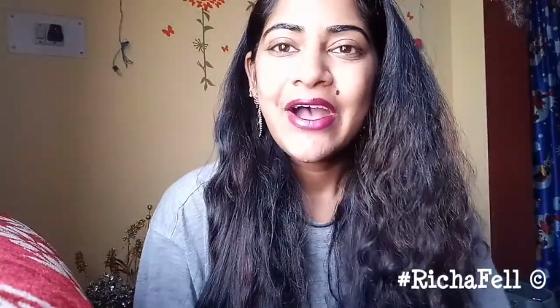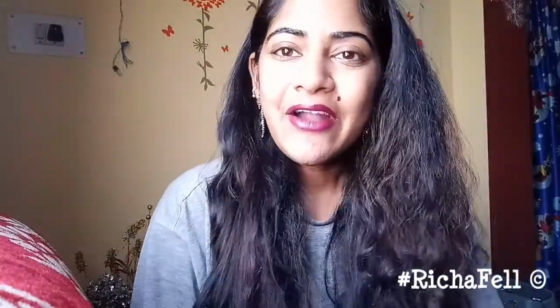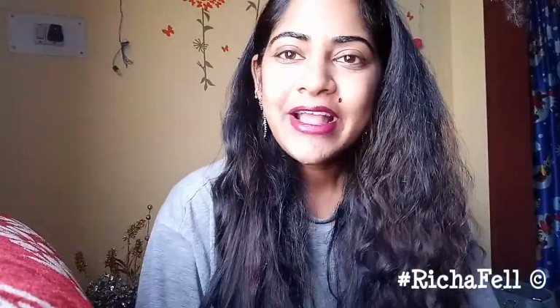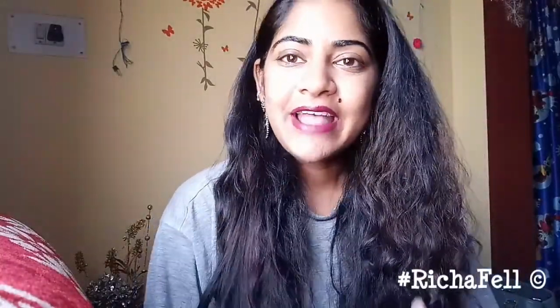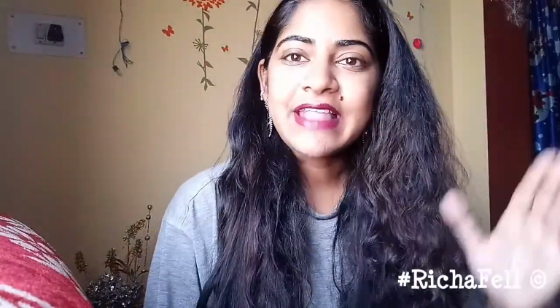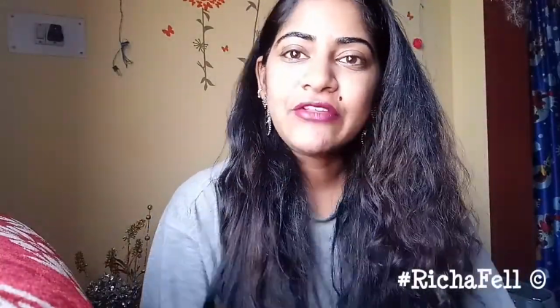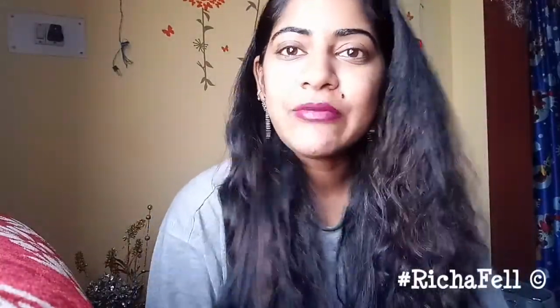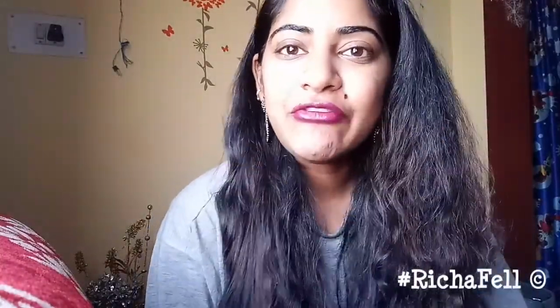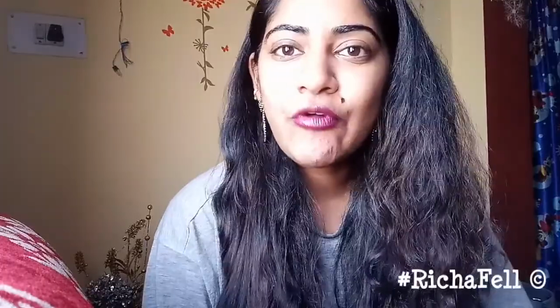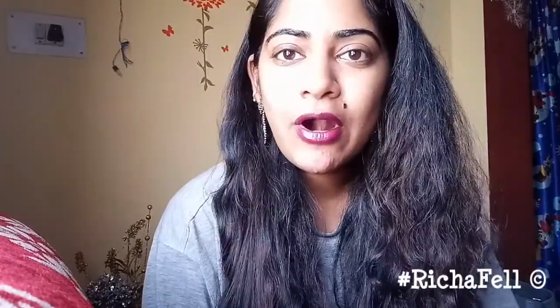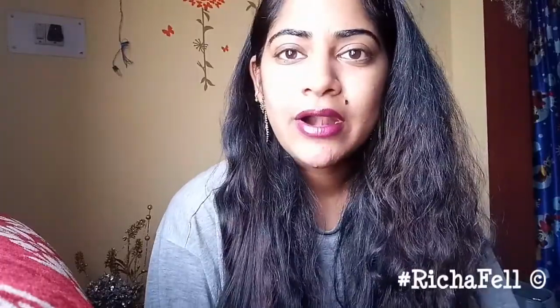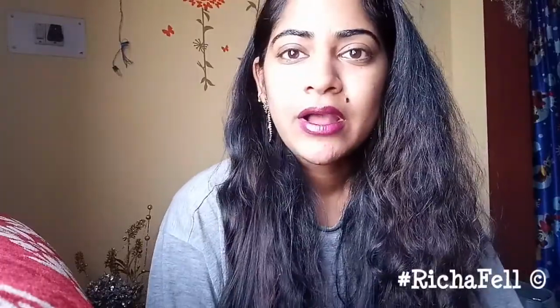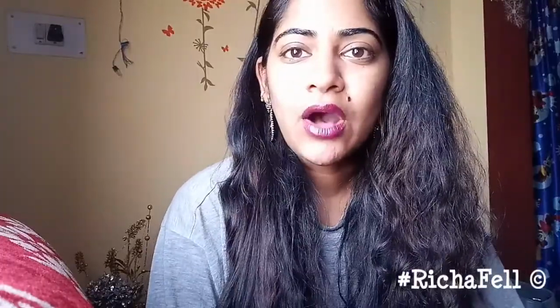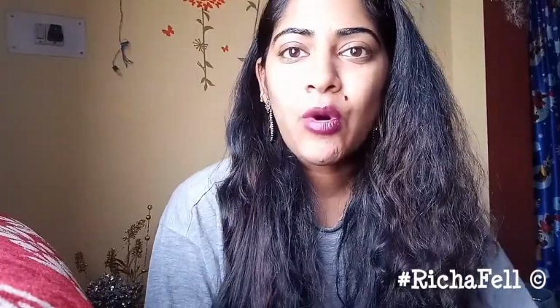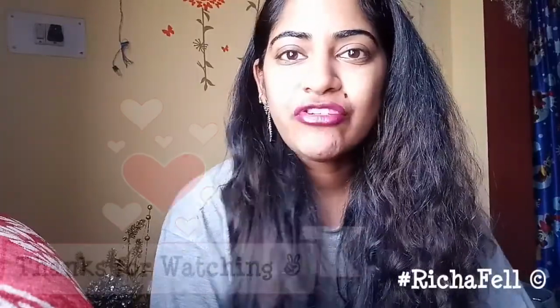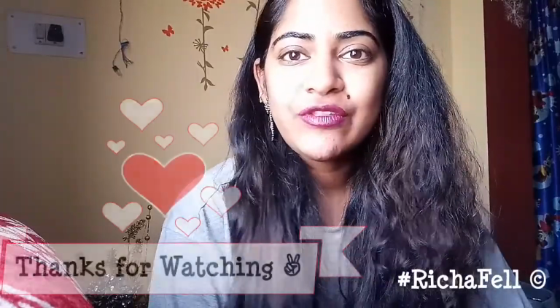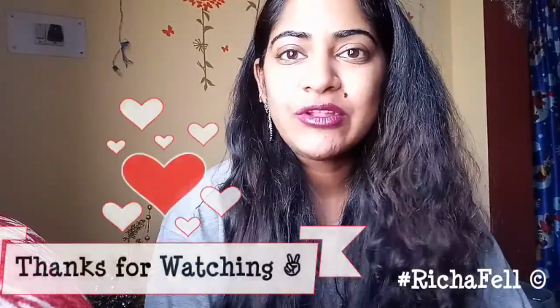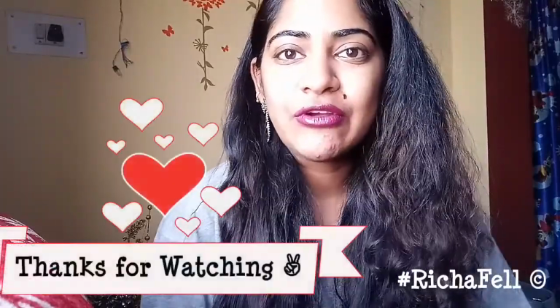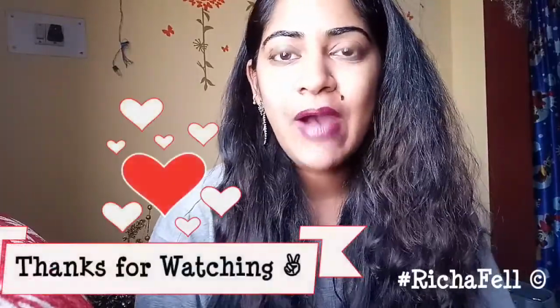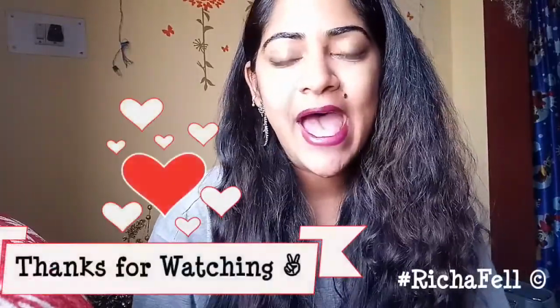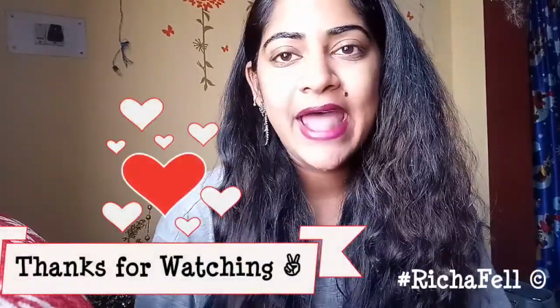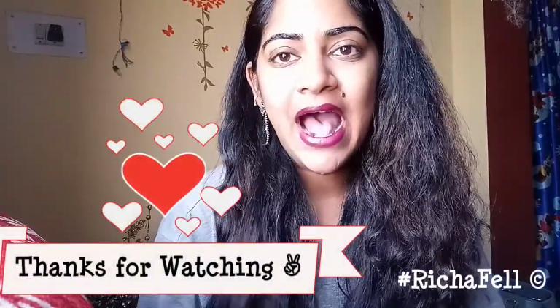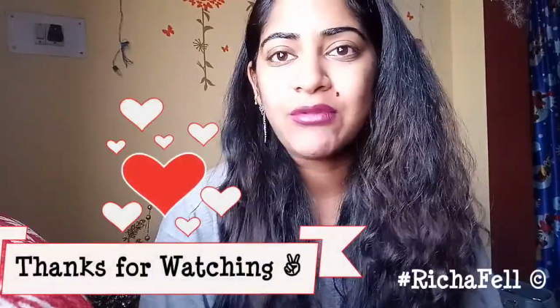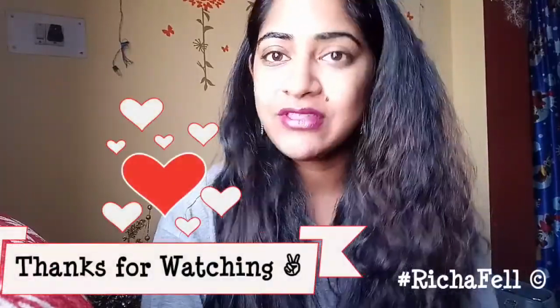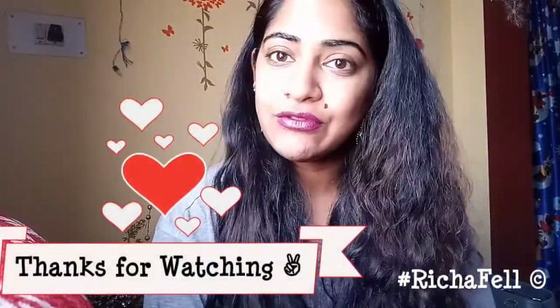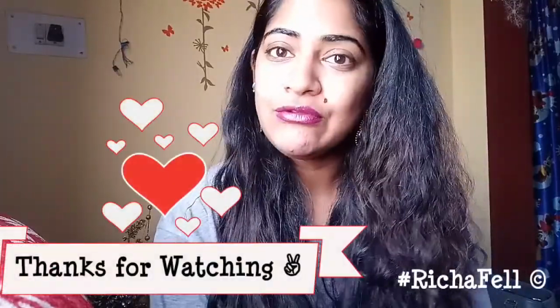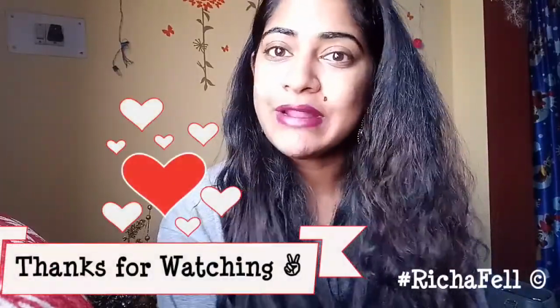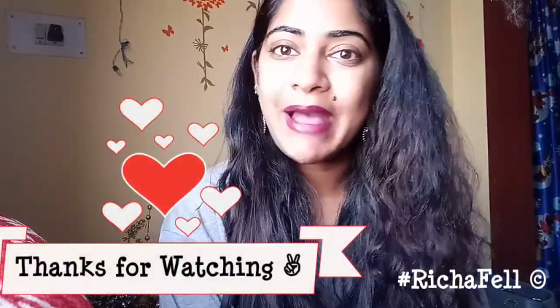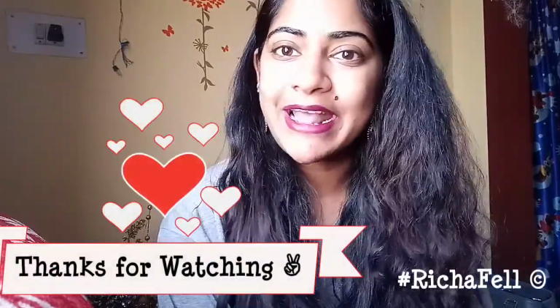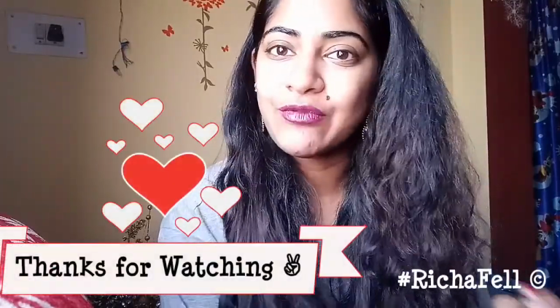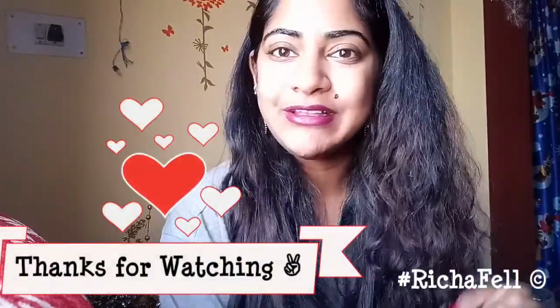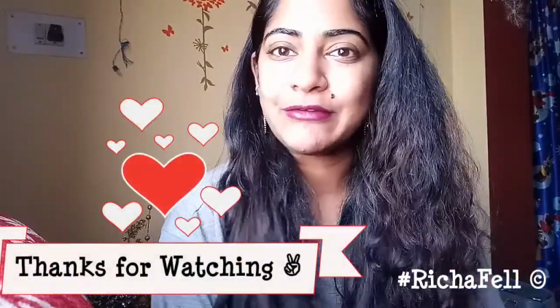Alright guys, thank you so much for watching this video and I will see you soon in my next one!